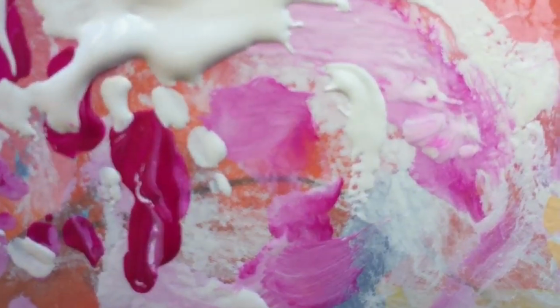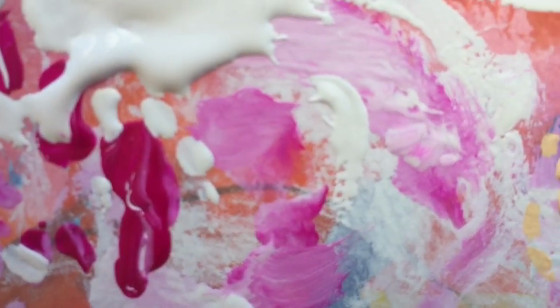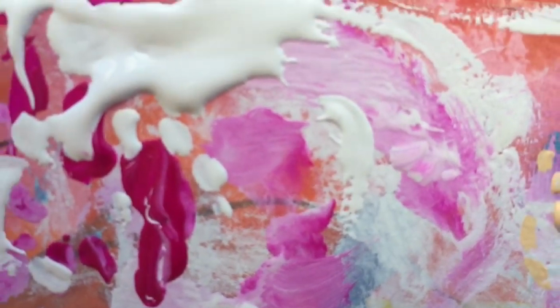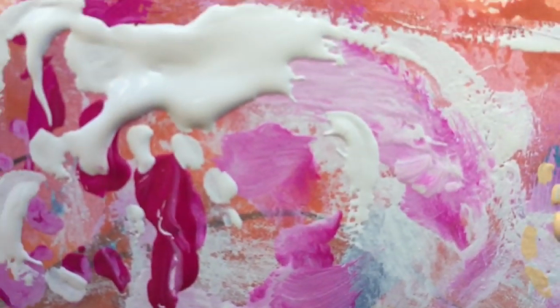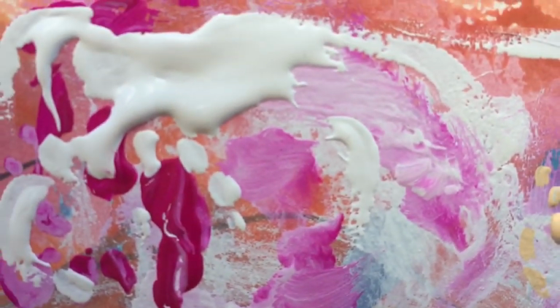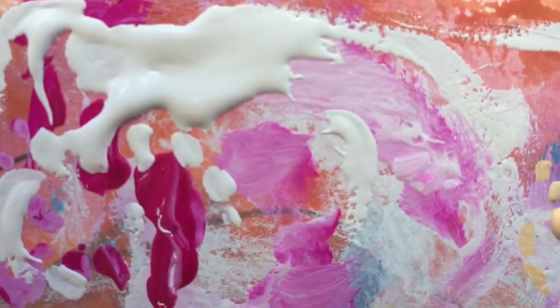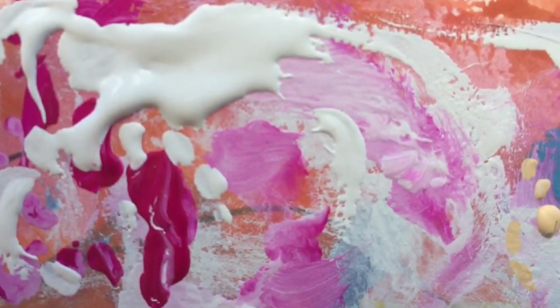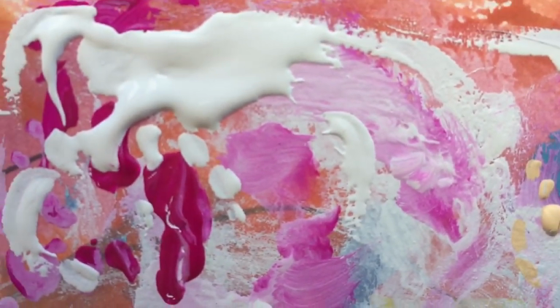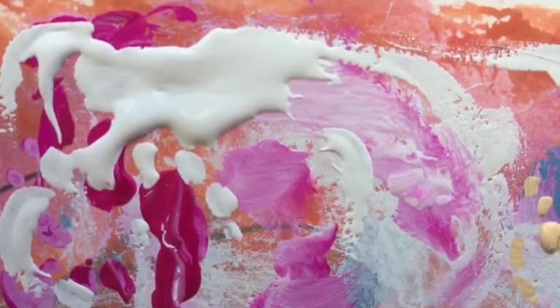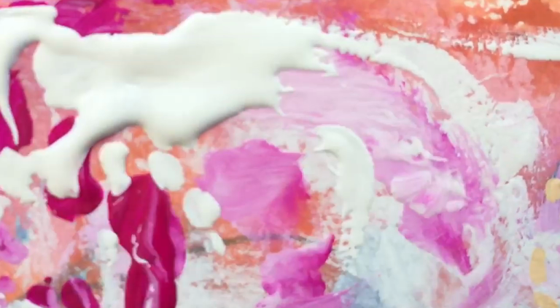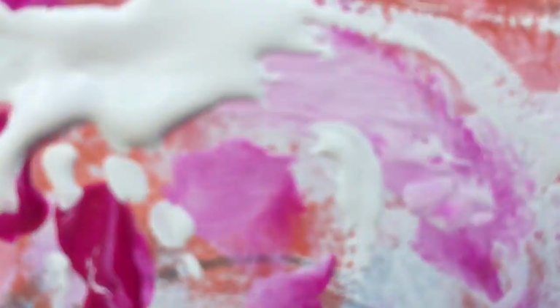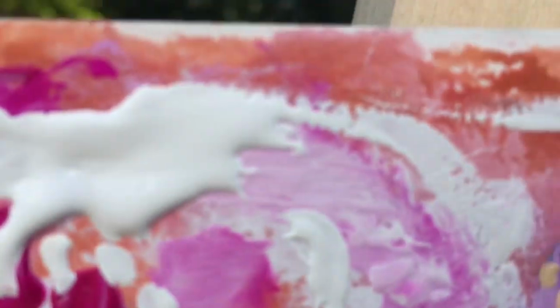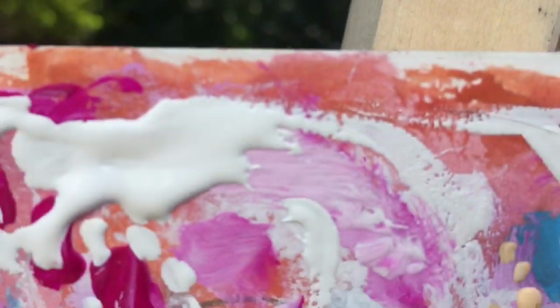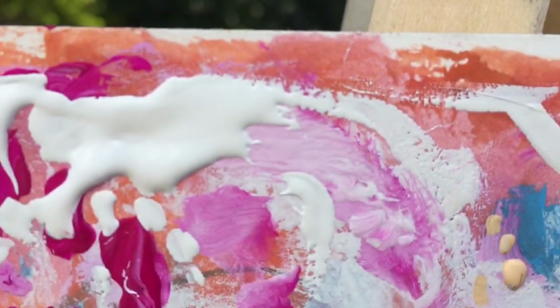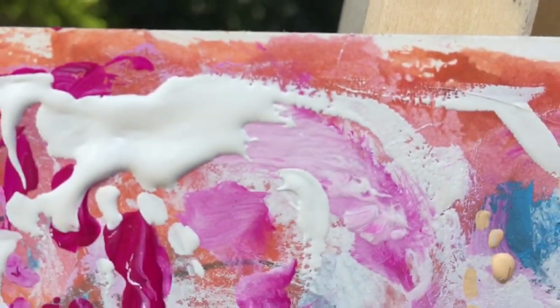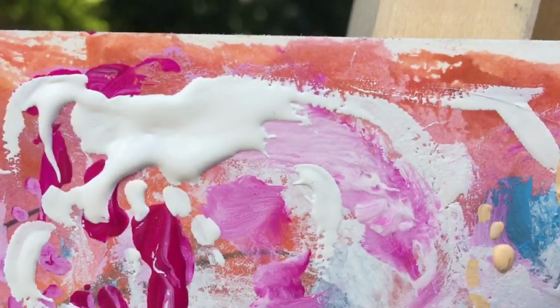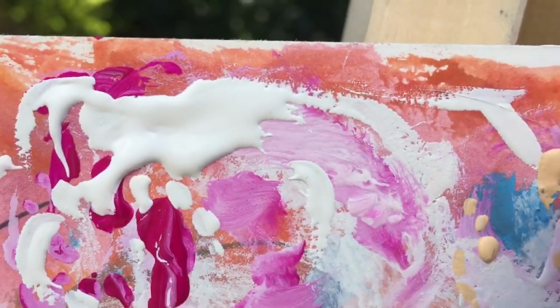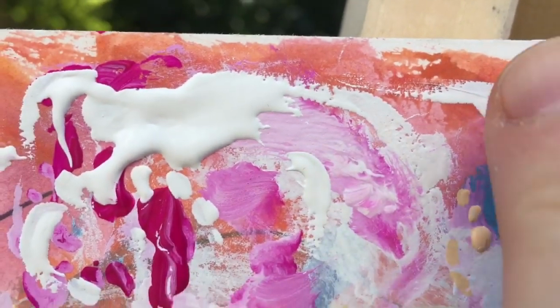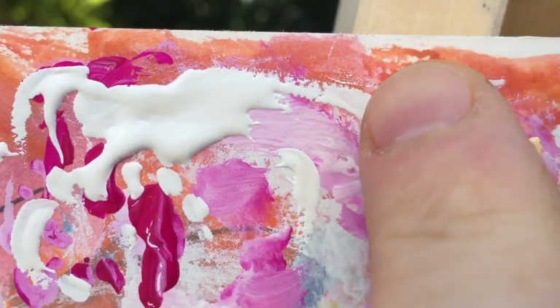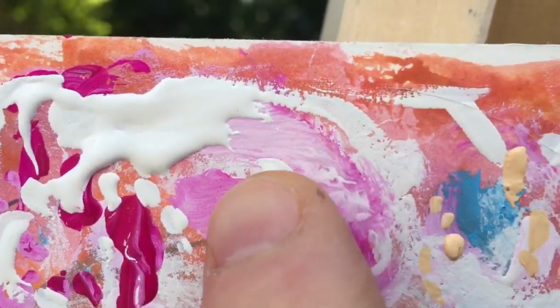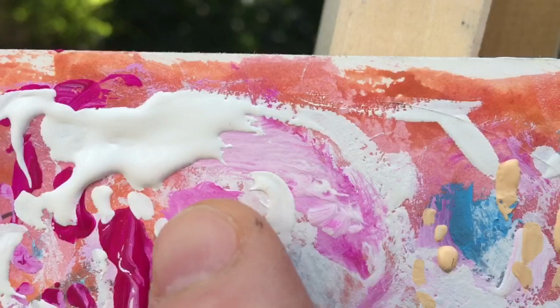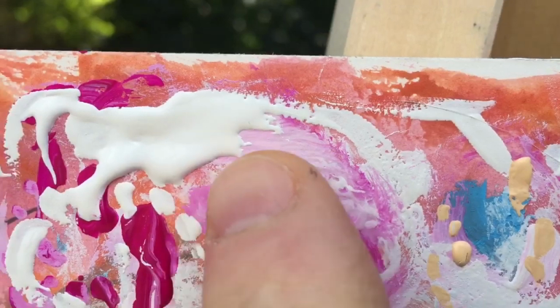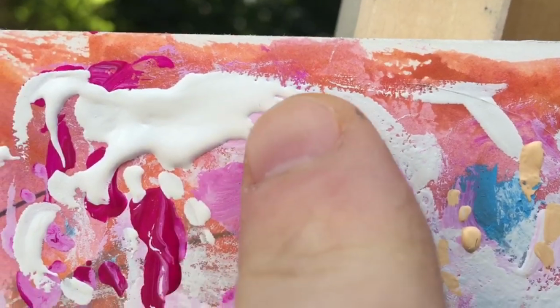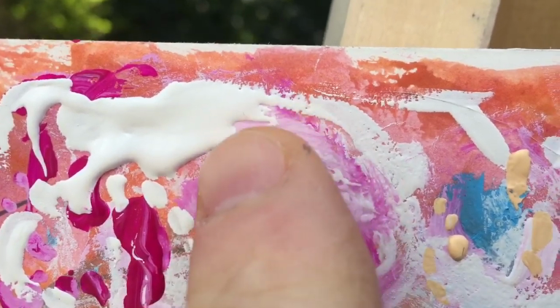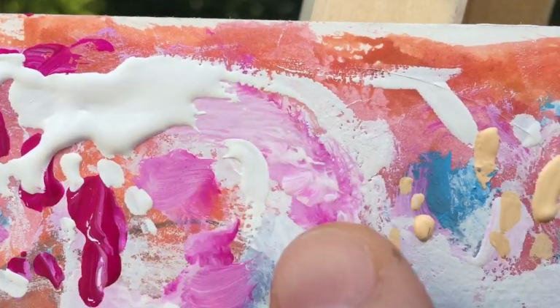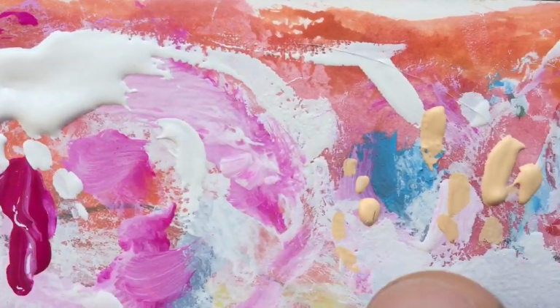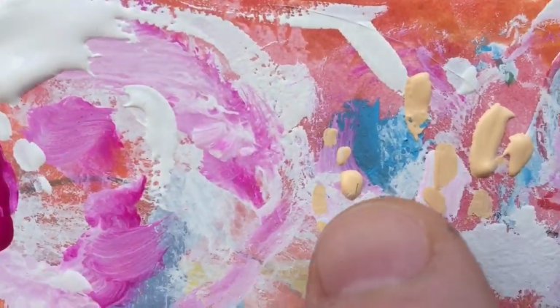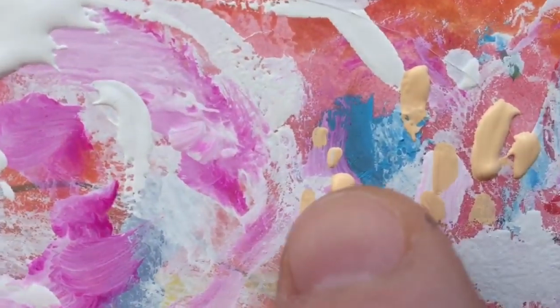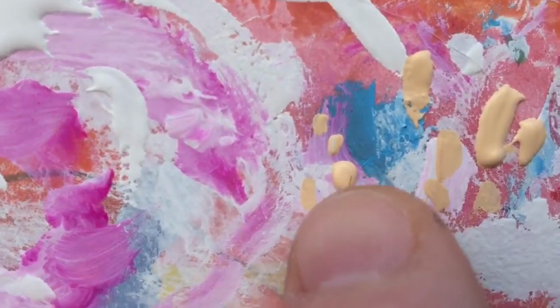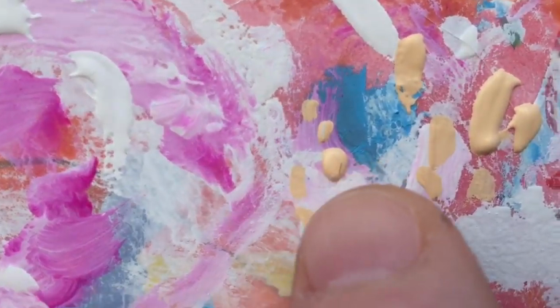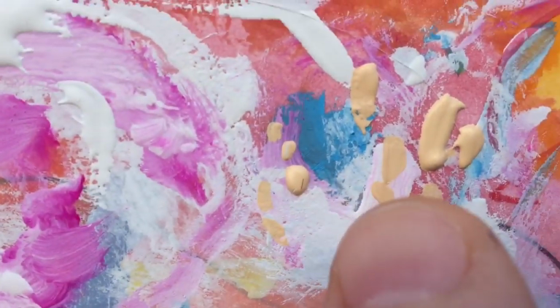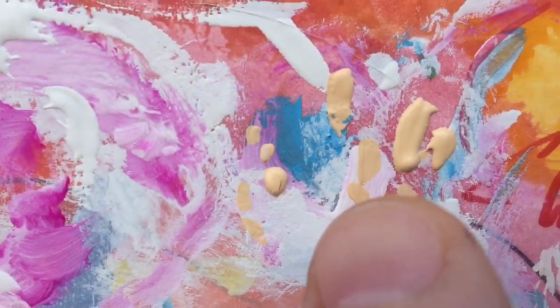Just zoom in — look how nice and thick that goopy gouache is. I think that's awesome, I love that. There it is — little tiny dots.